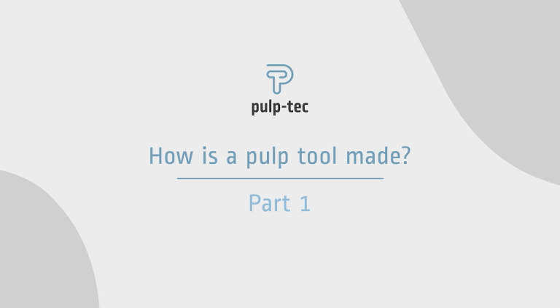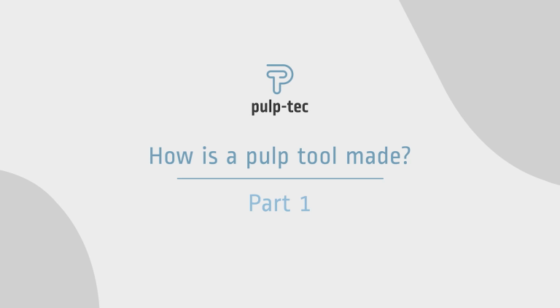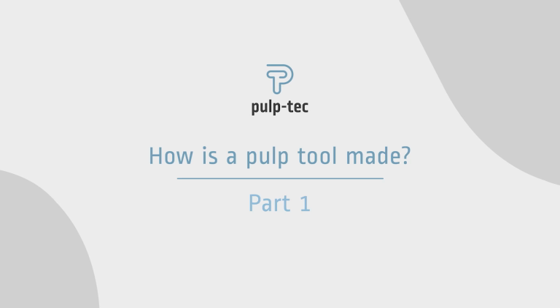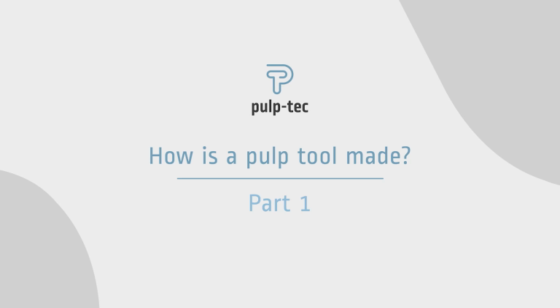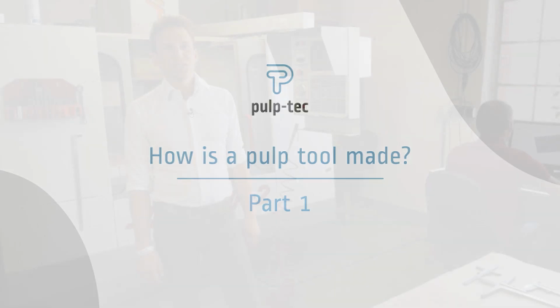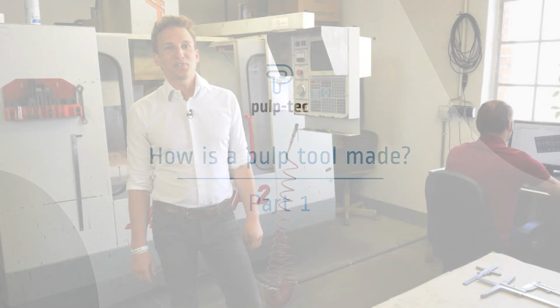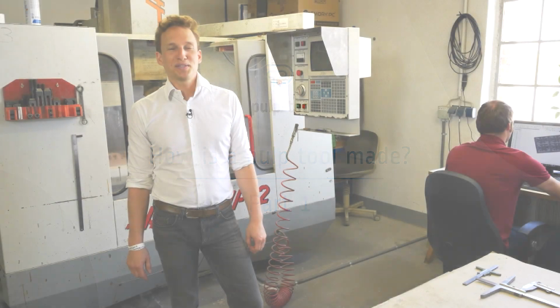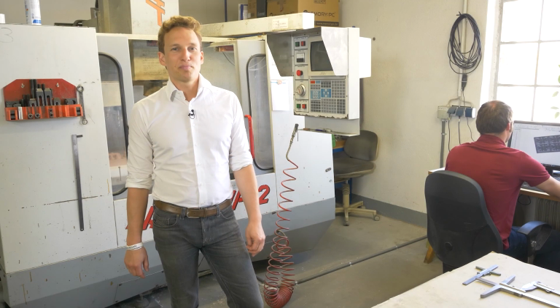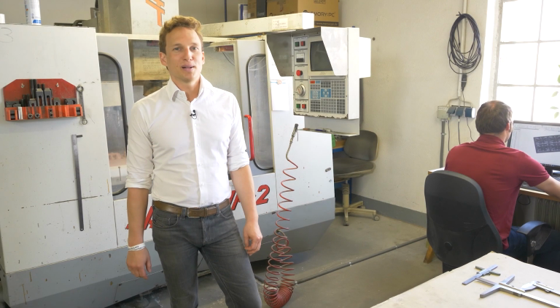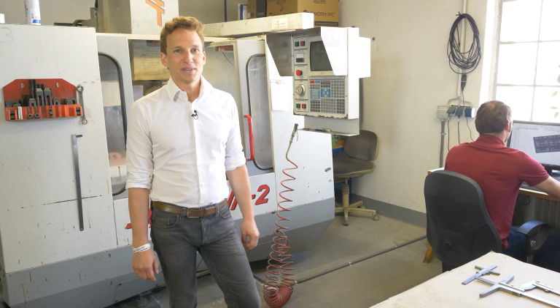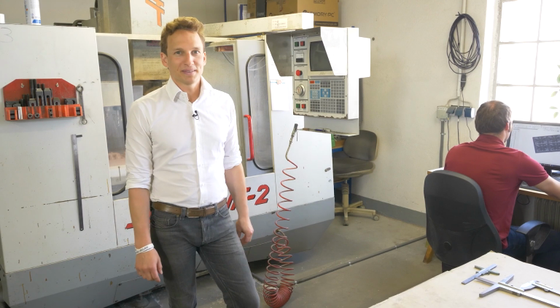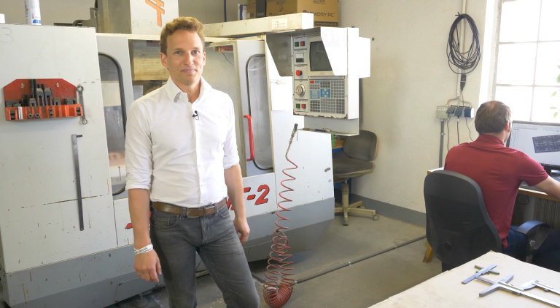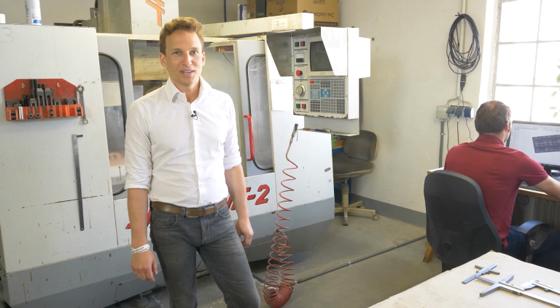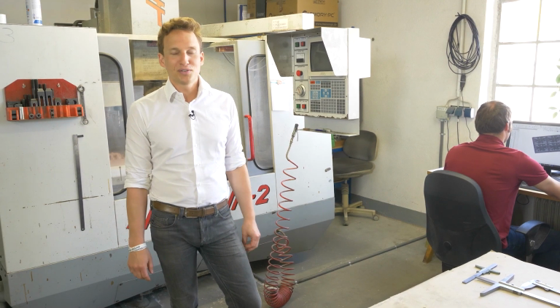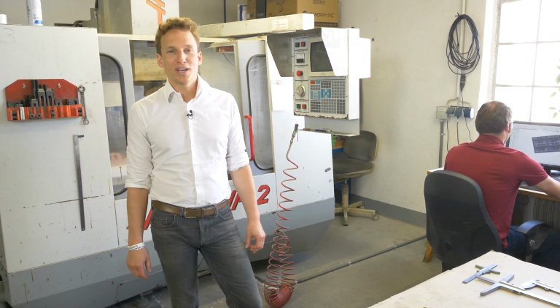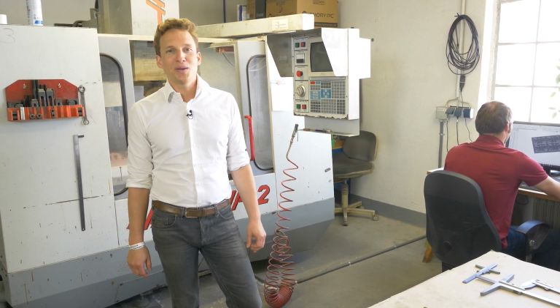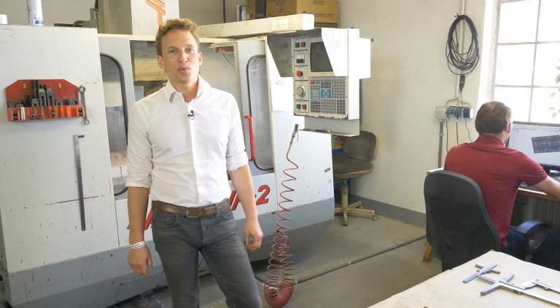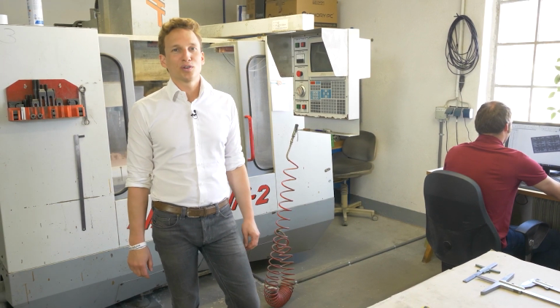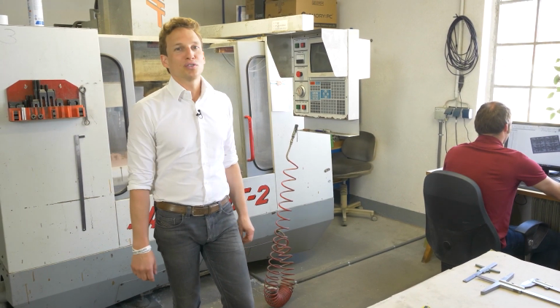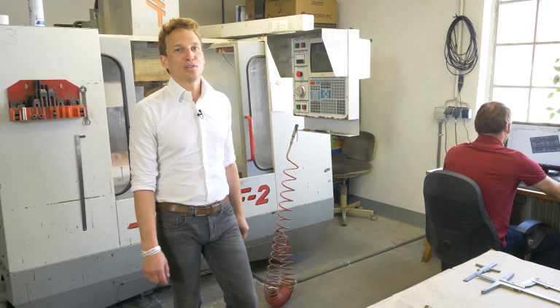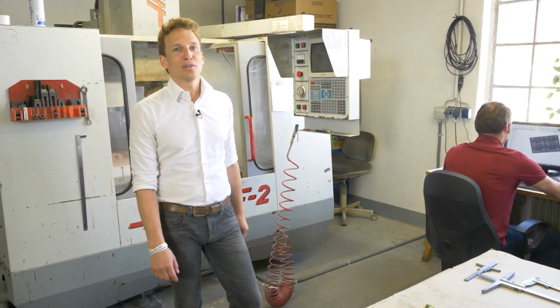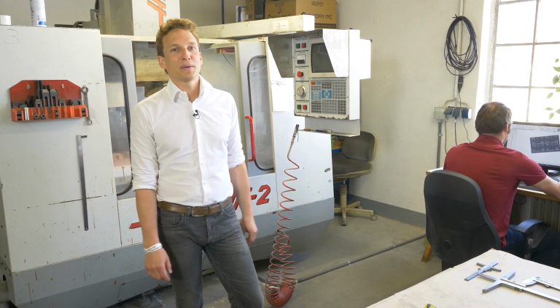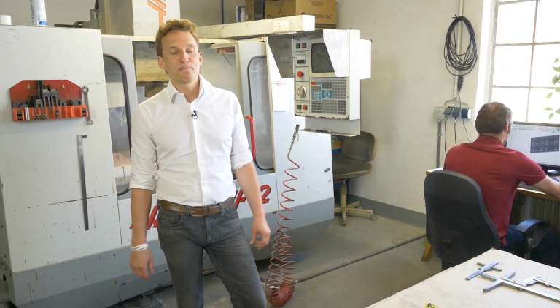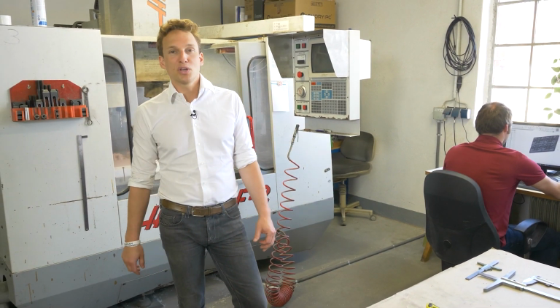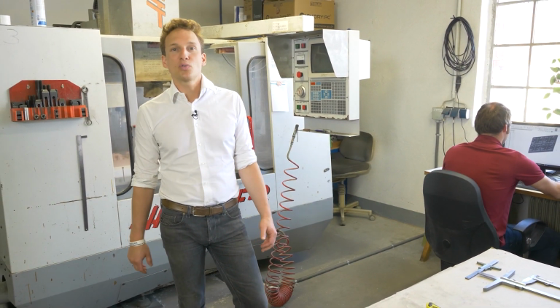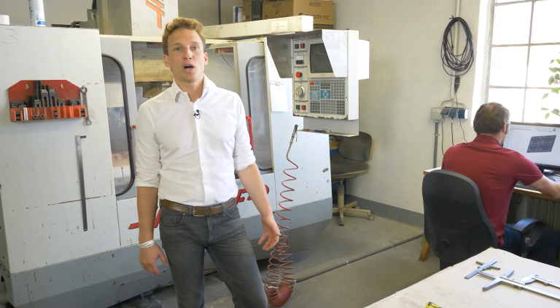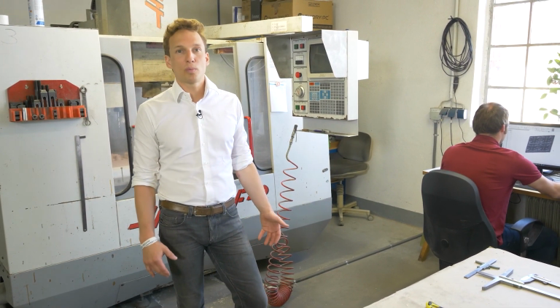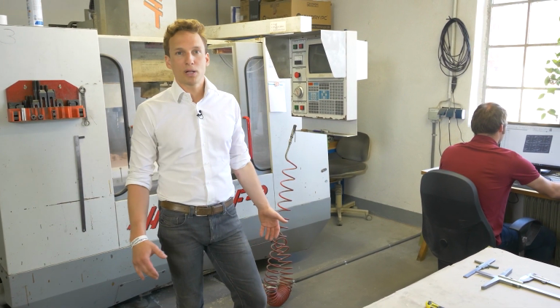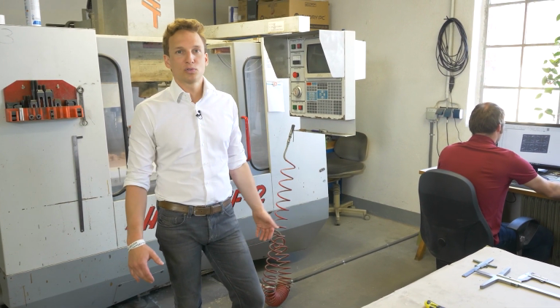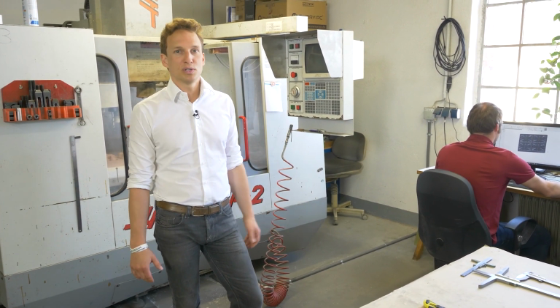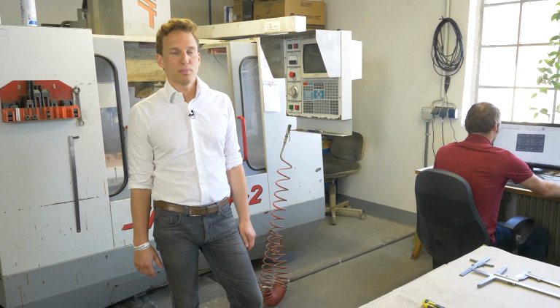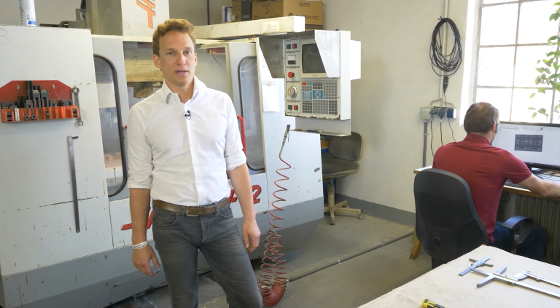Hey guys, here's Franz from Pulptech and today we're going to look into how a pulp tool is made.